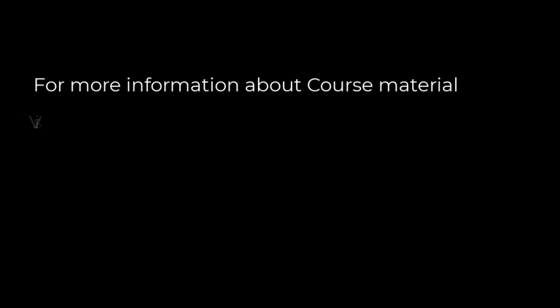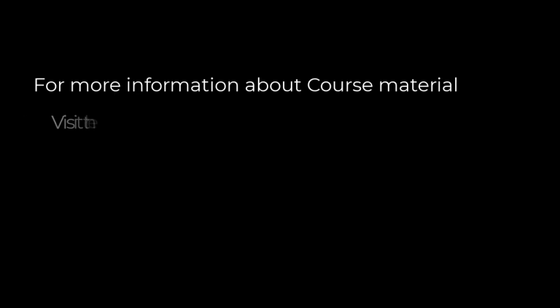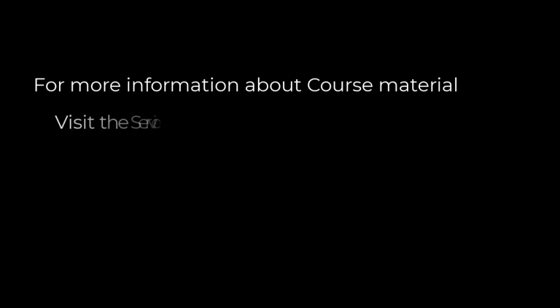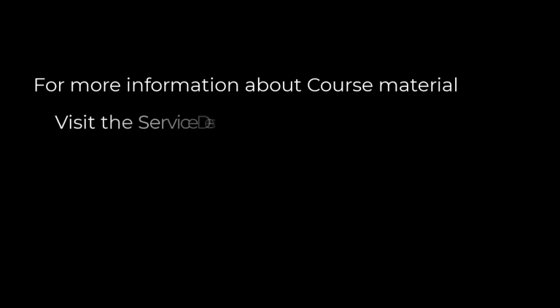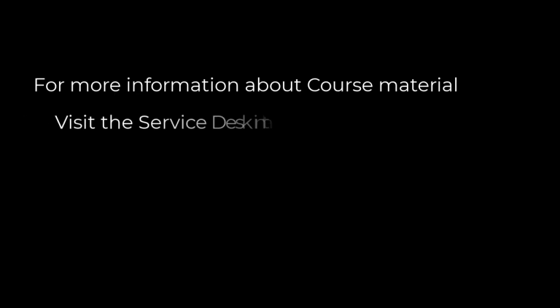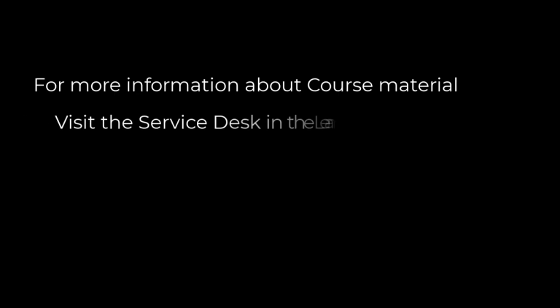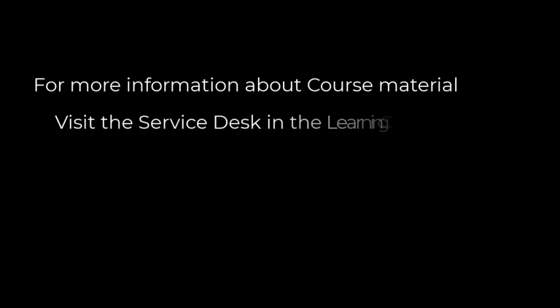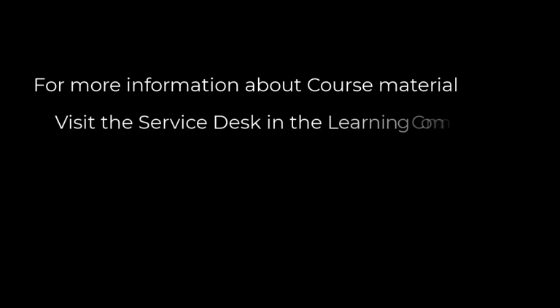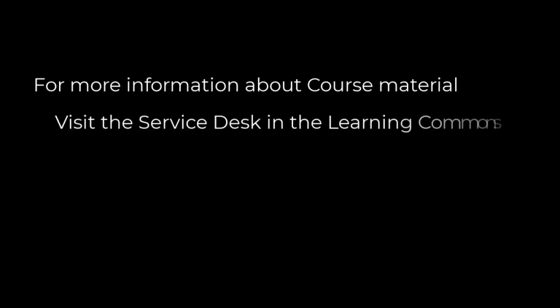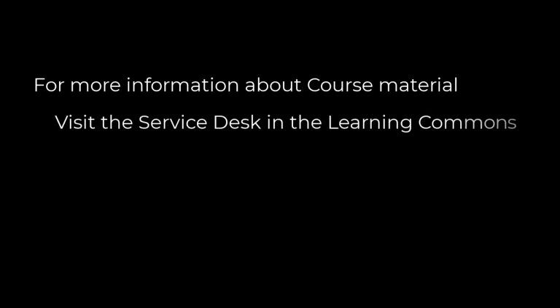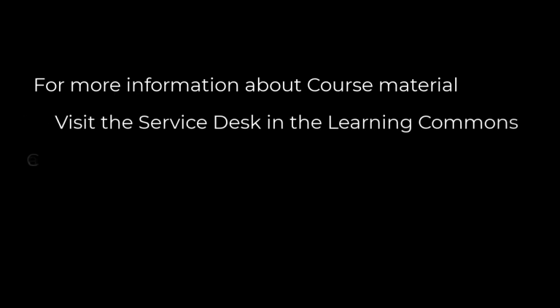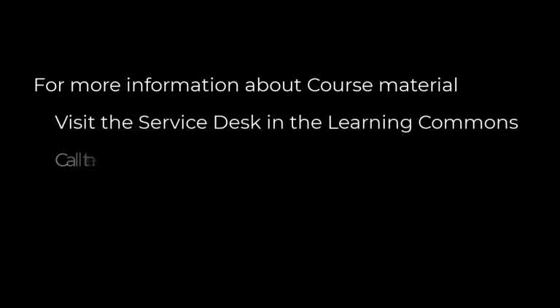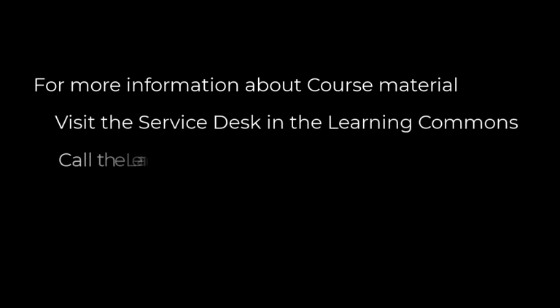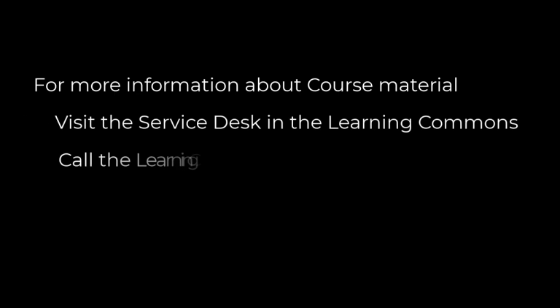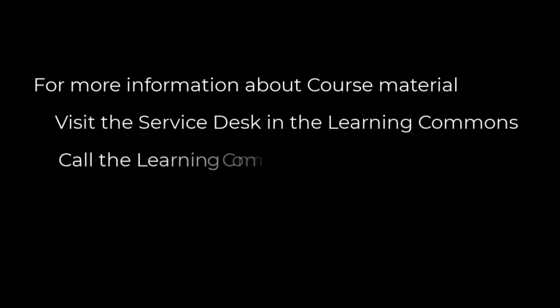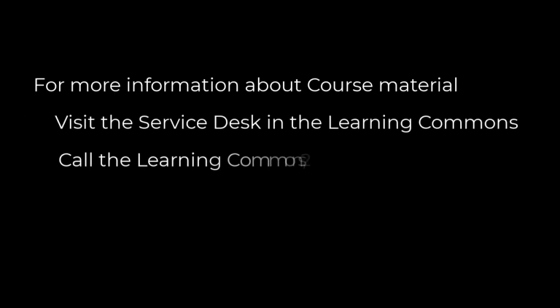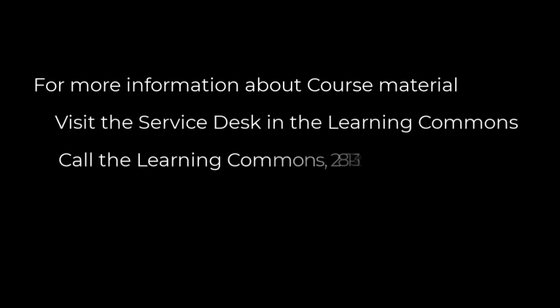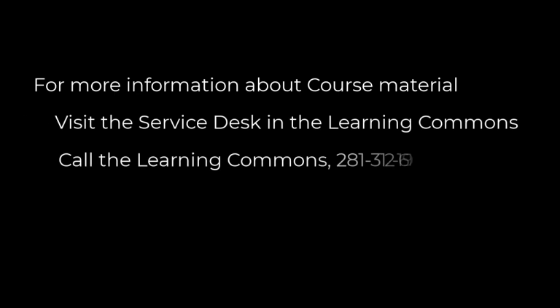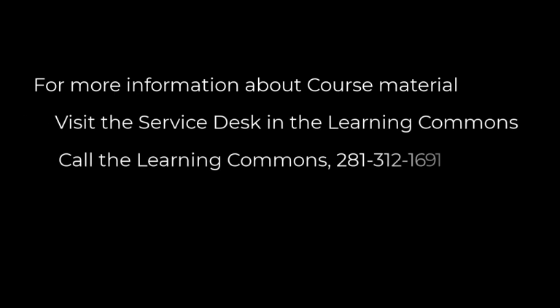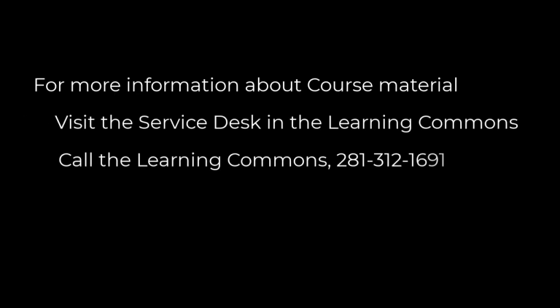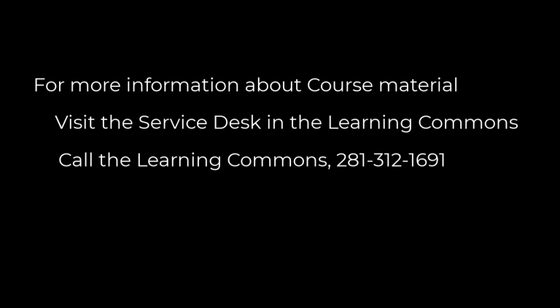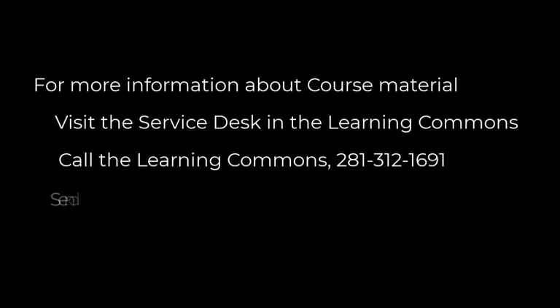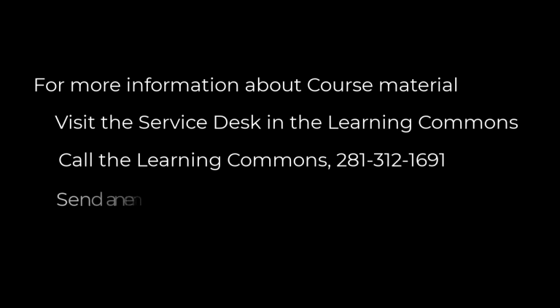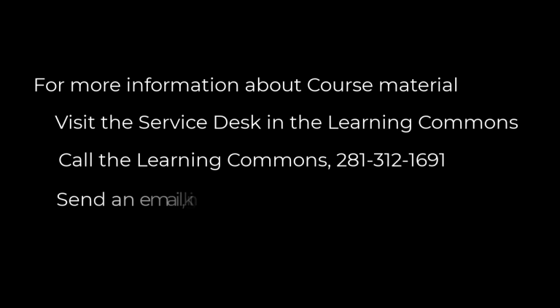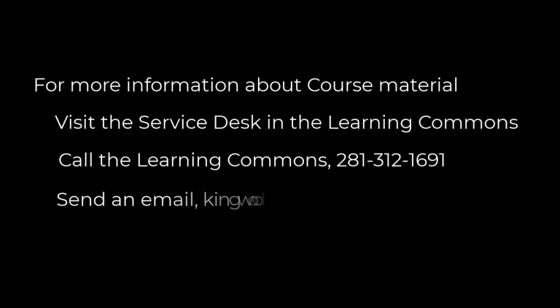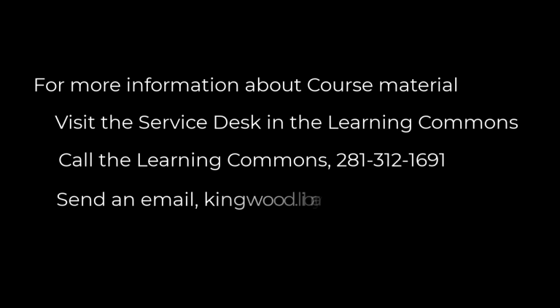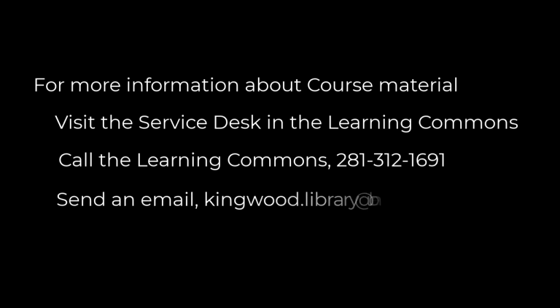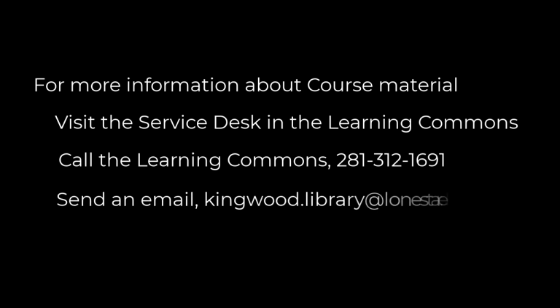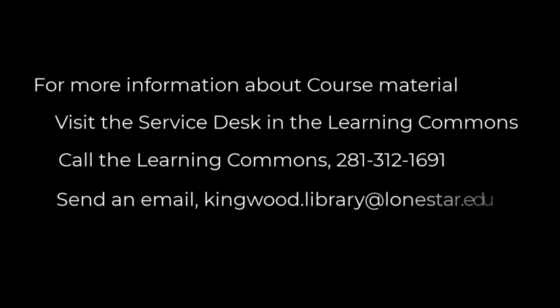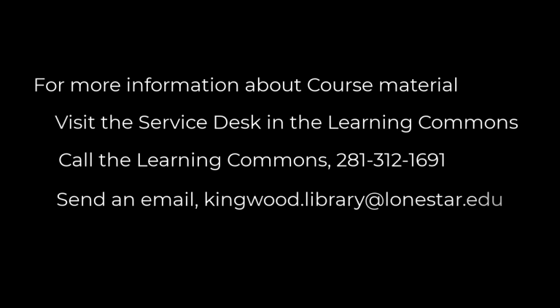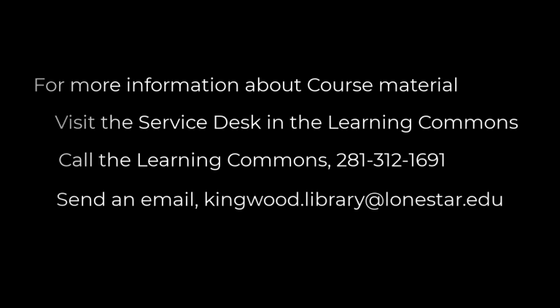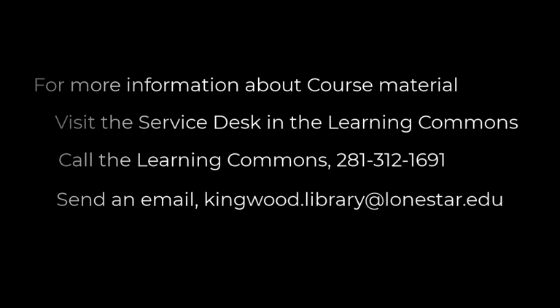For more information about course material, visit the service desk in the Learning Commons, call the Learning Commons, or send us an email.